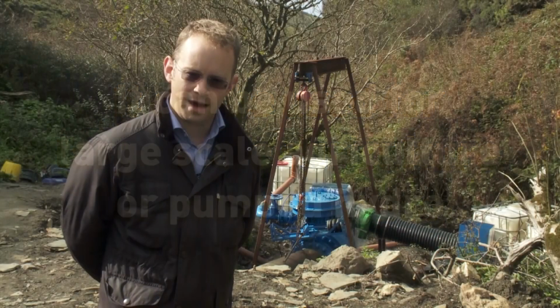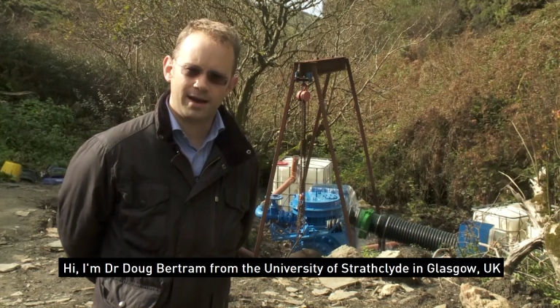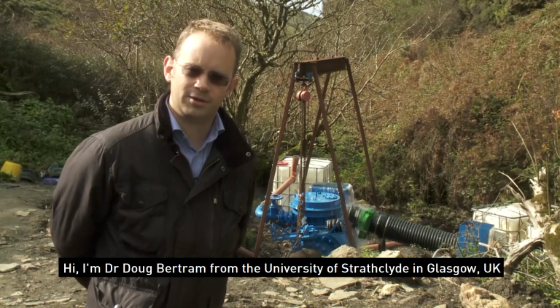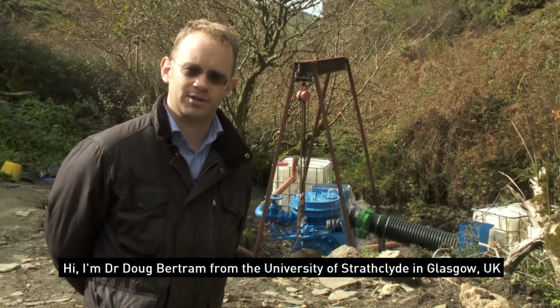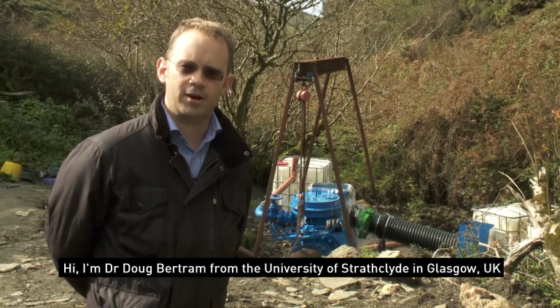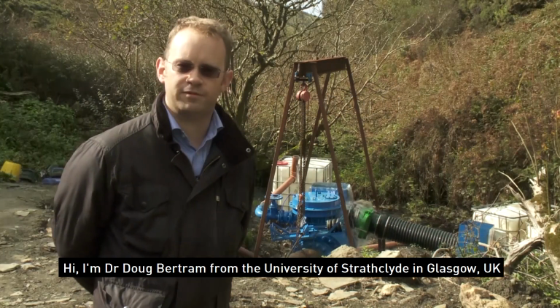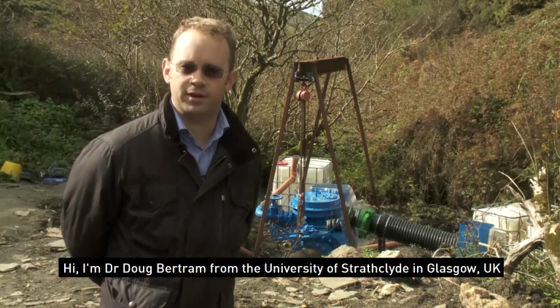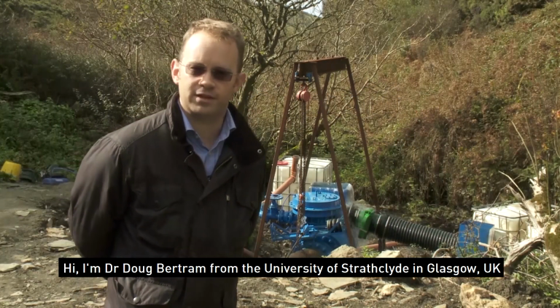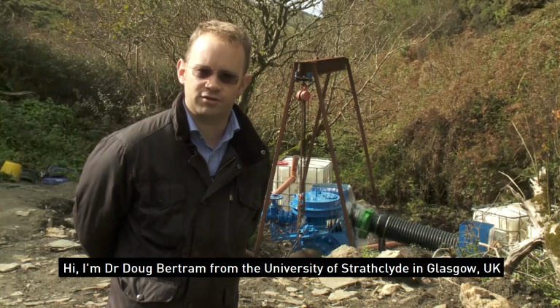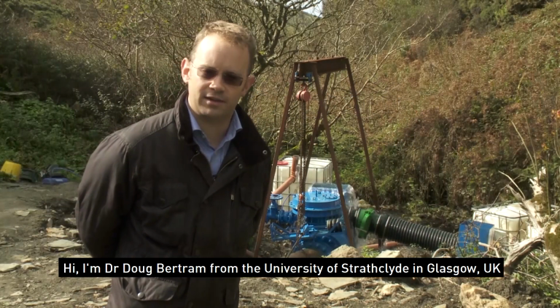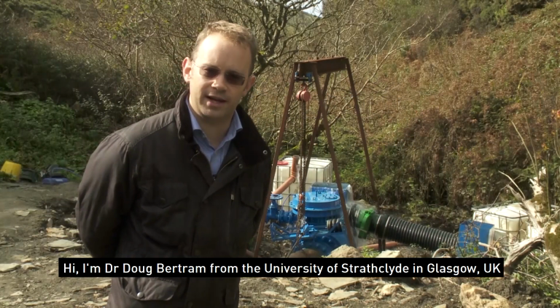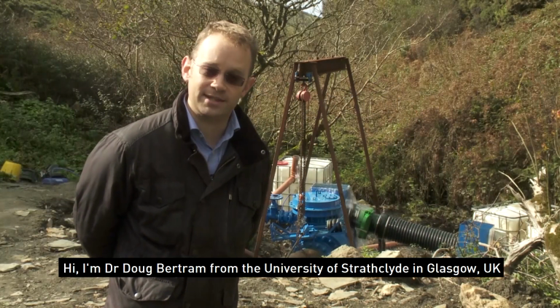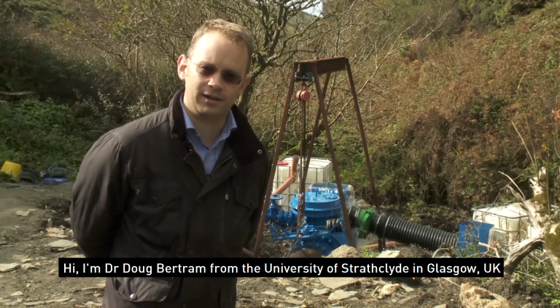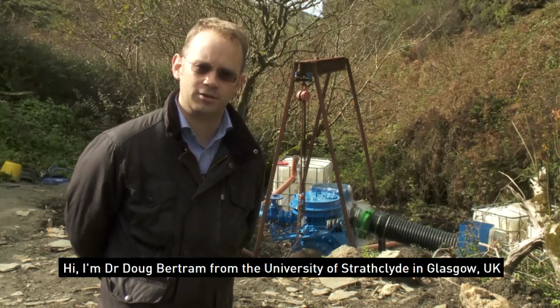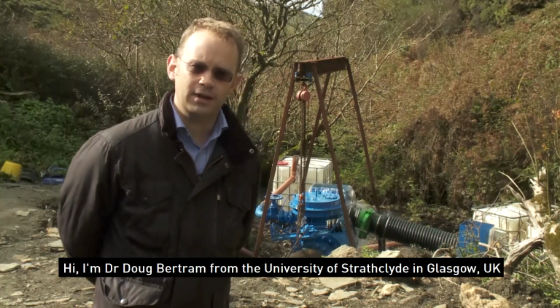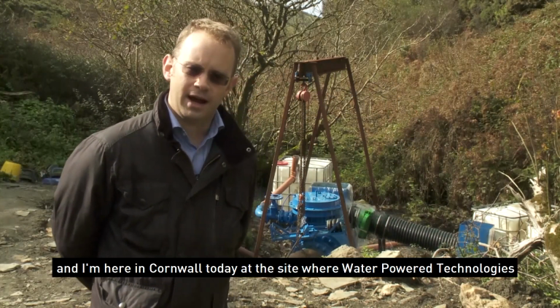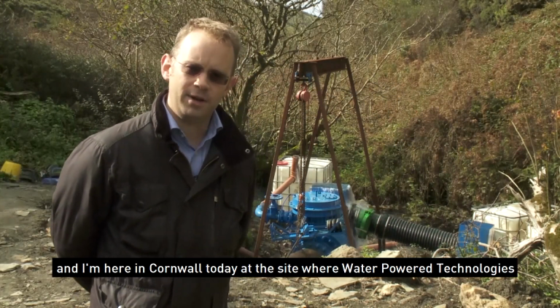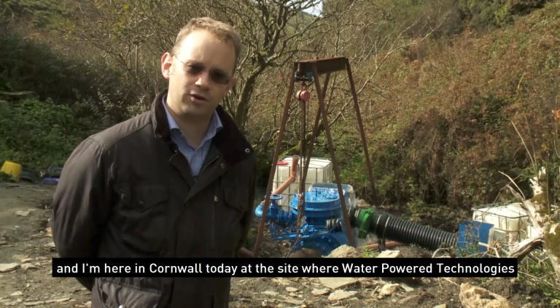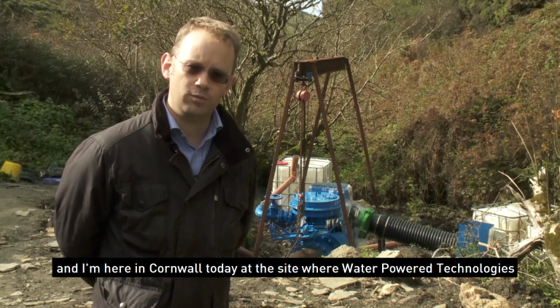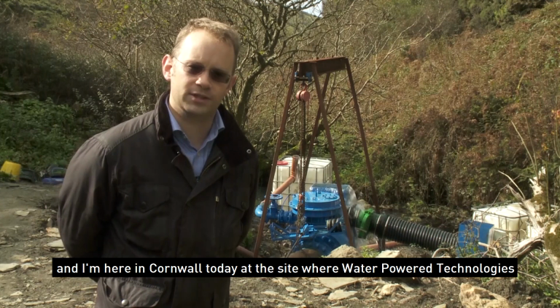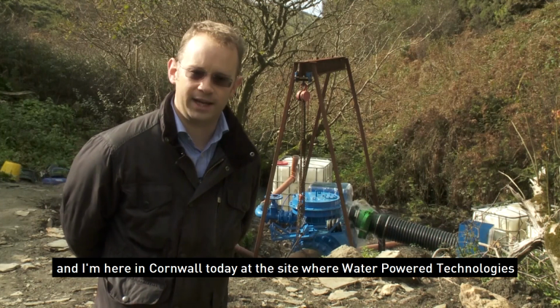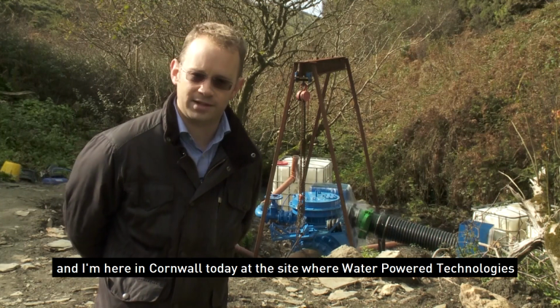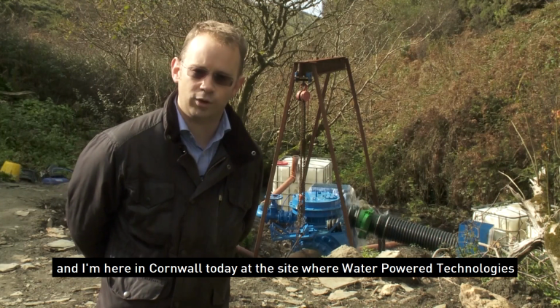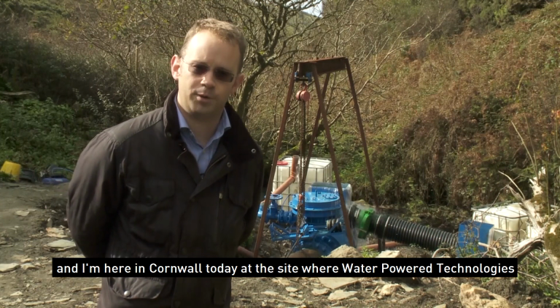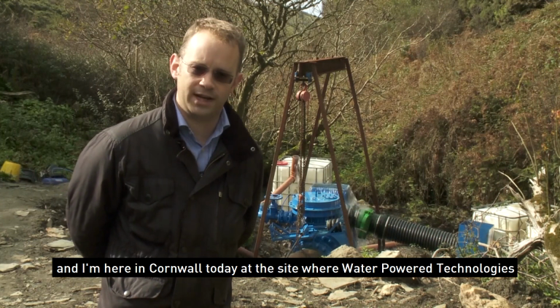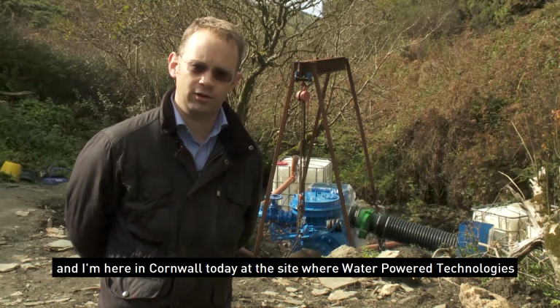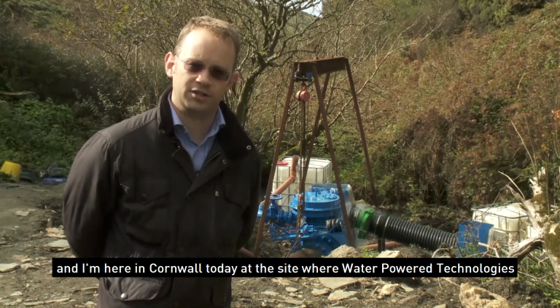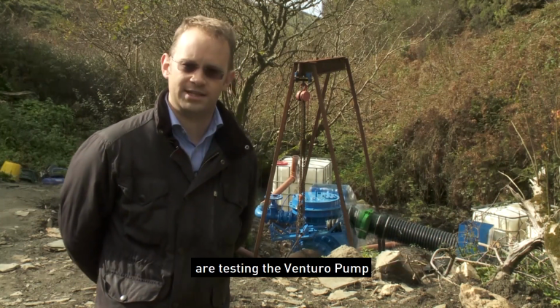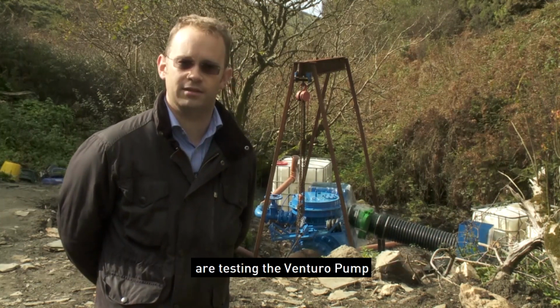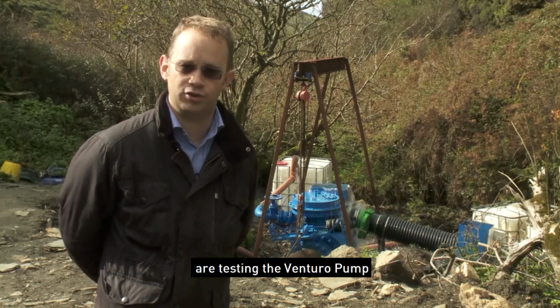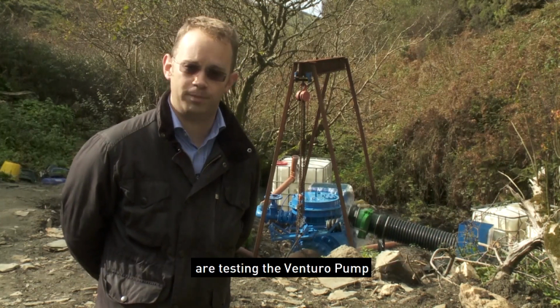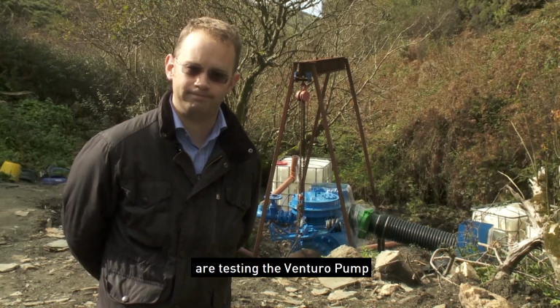Hi, I'm Dr. Doug Bertram from the University of Strathclyde based in Glasgow, and I'm here in Cornwall today at the site where Water Power Technologies are testing the Venturo pump.